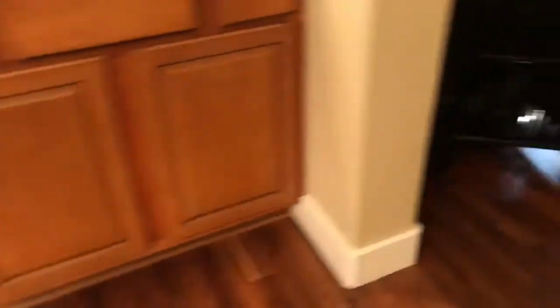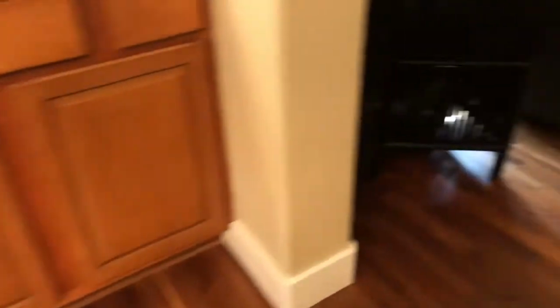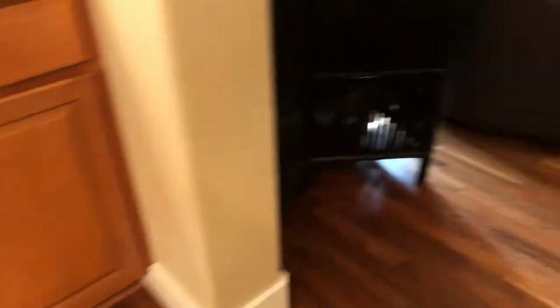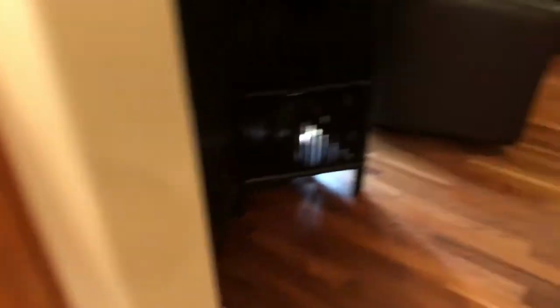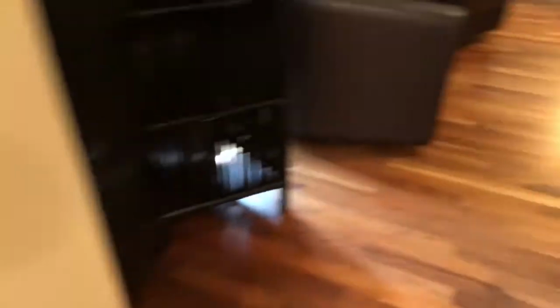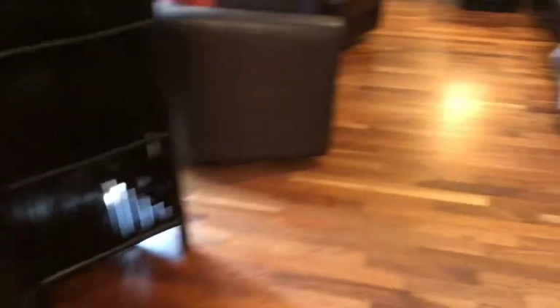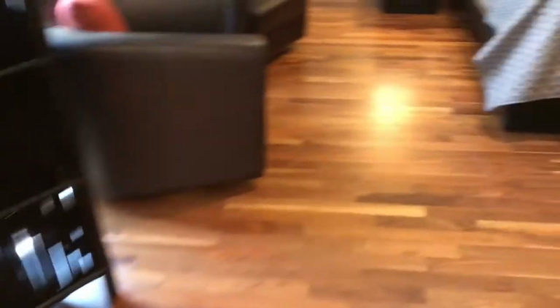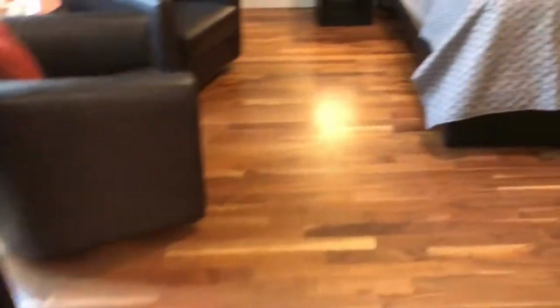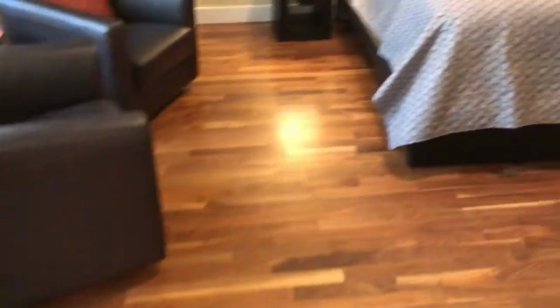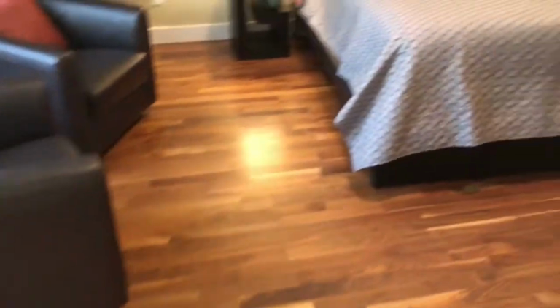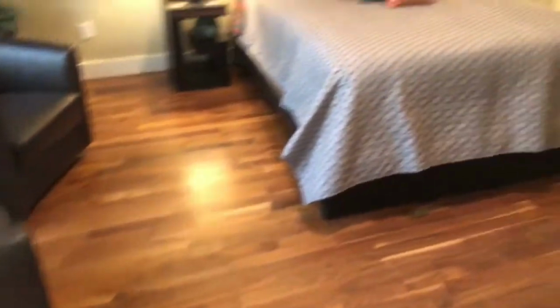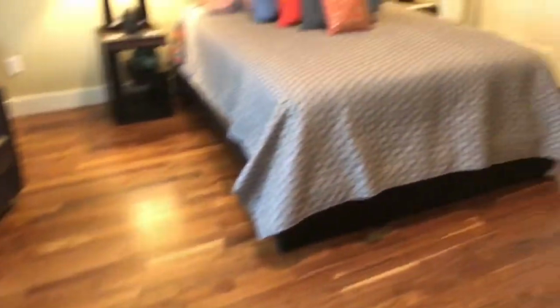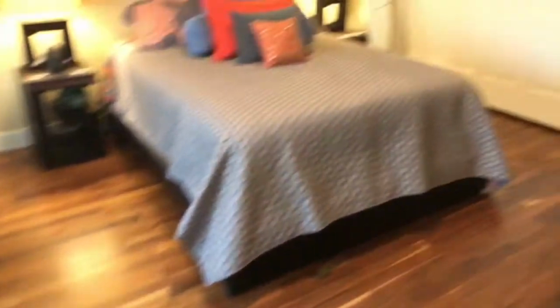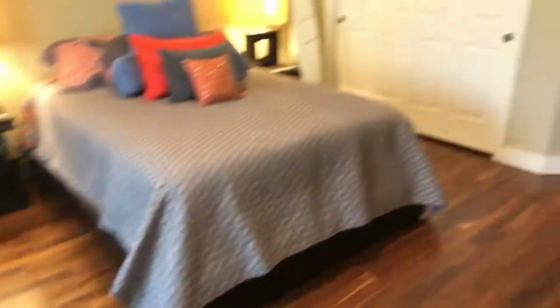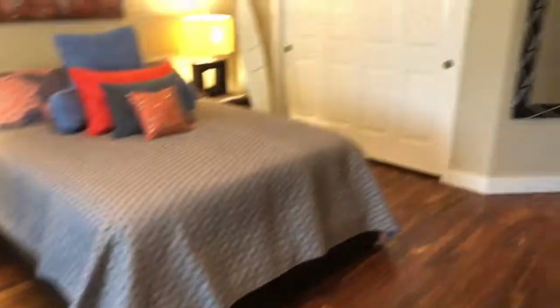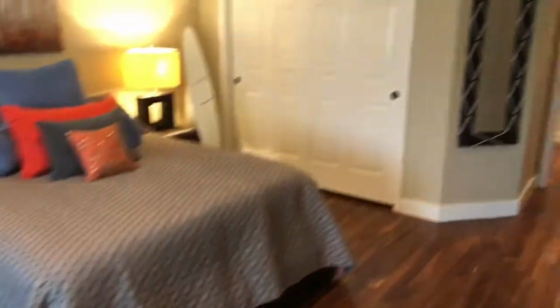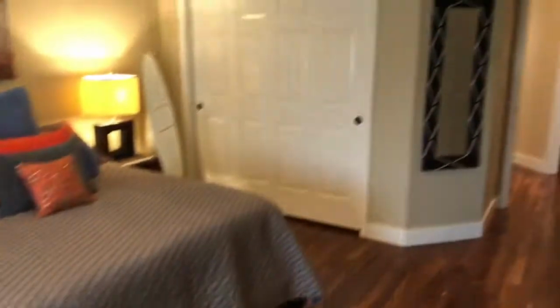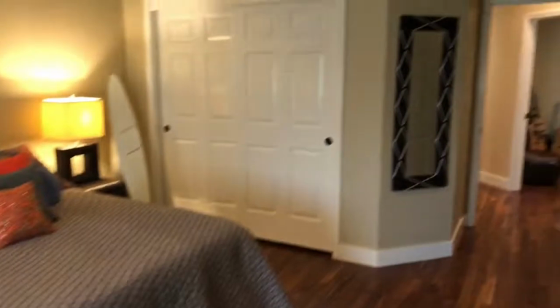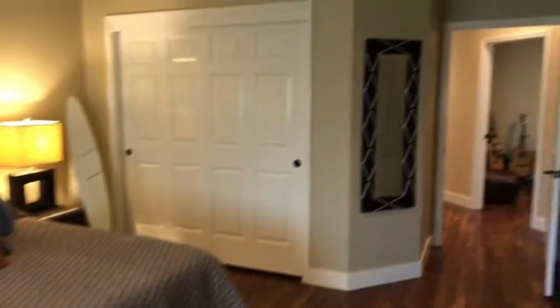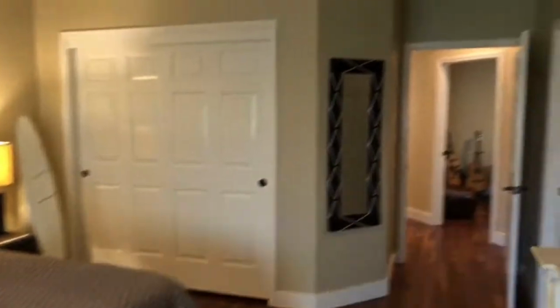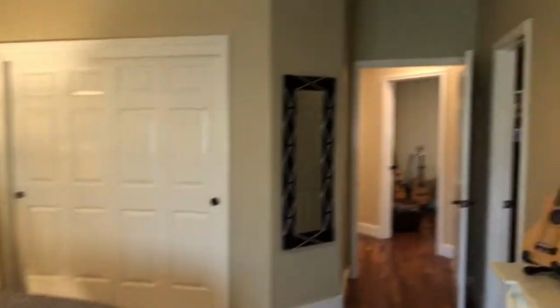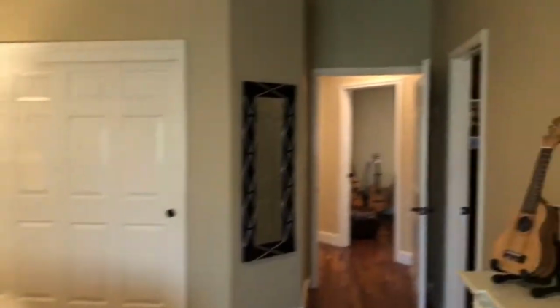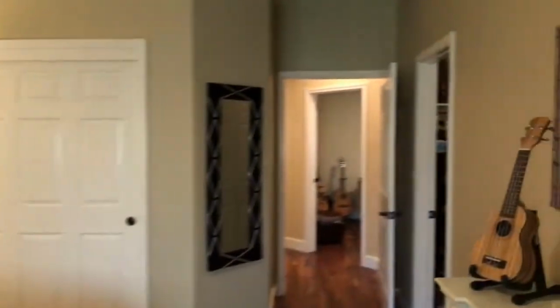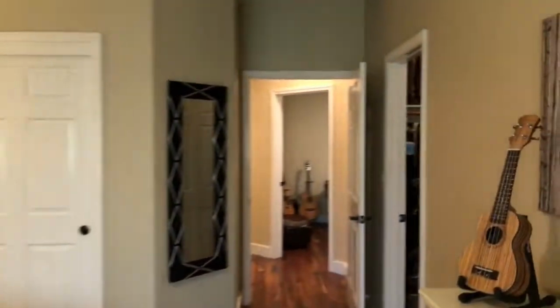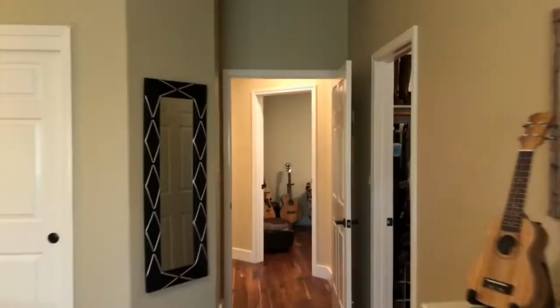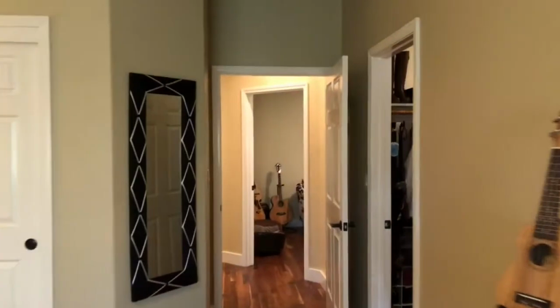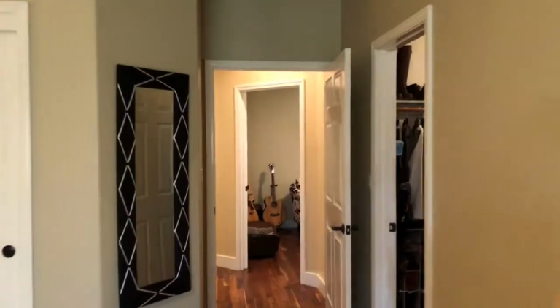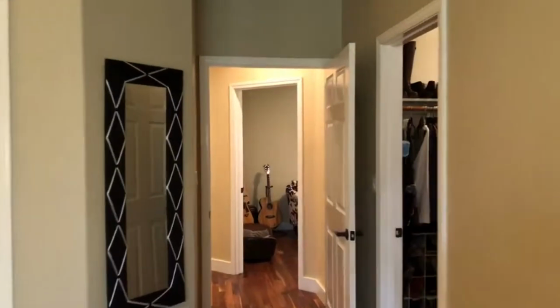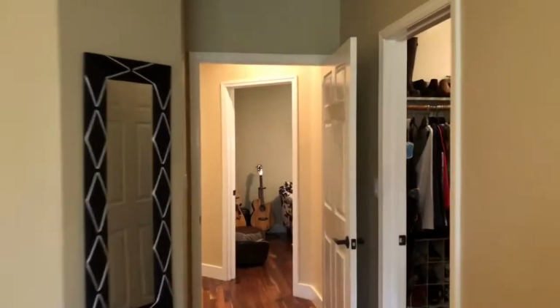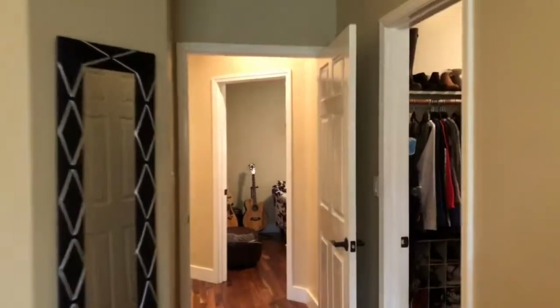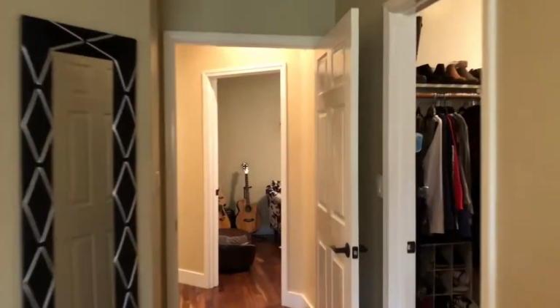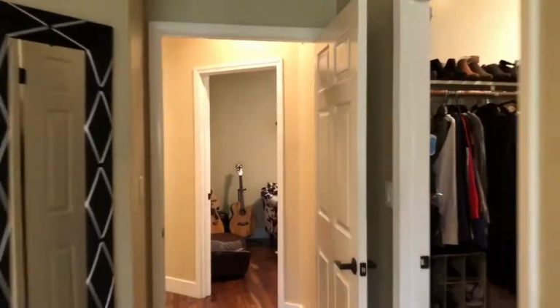Wood flooring throughout. Let's go take a look at the back.